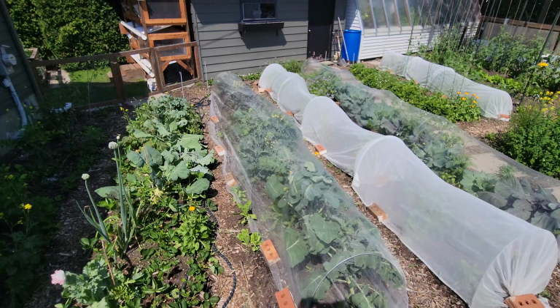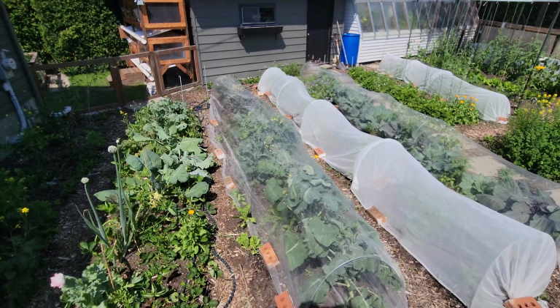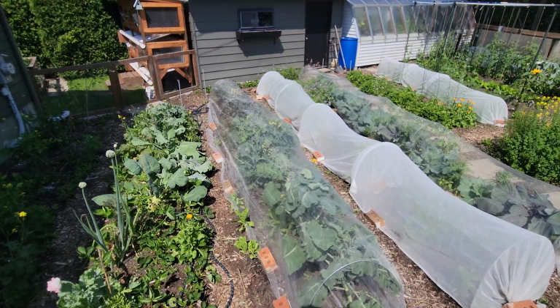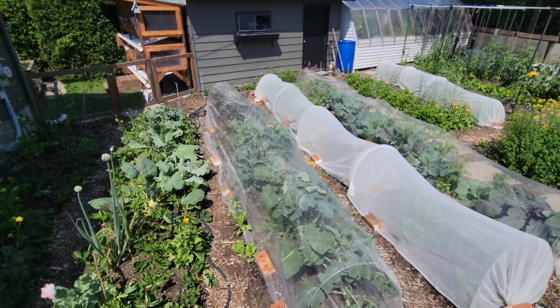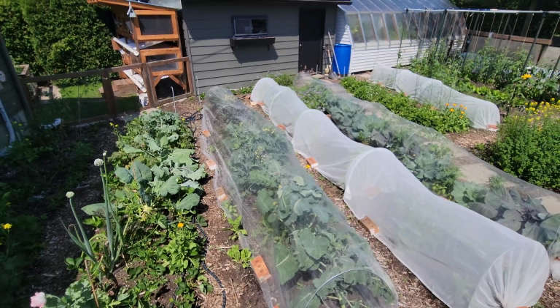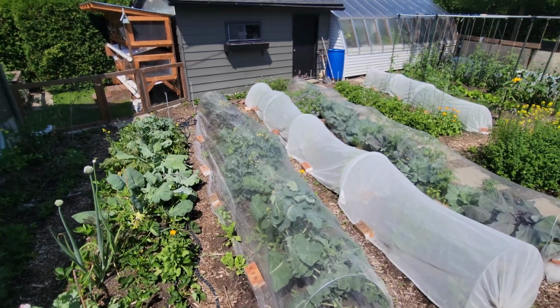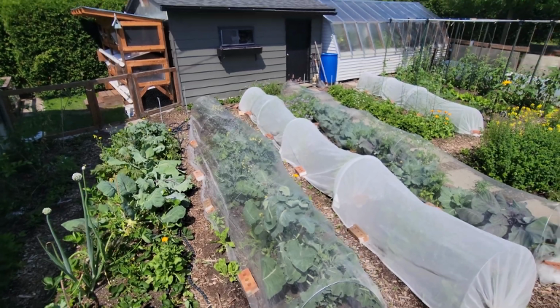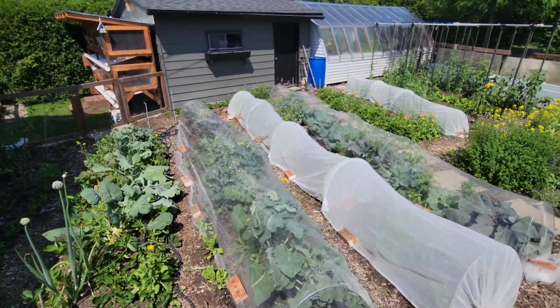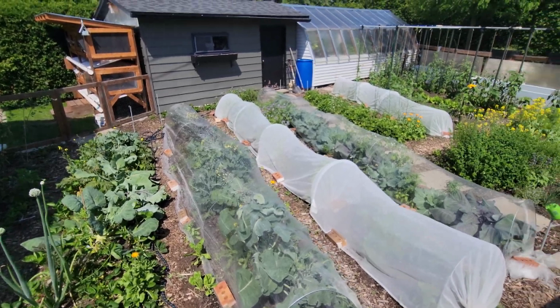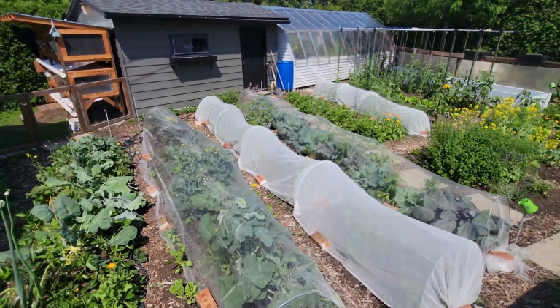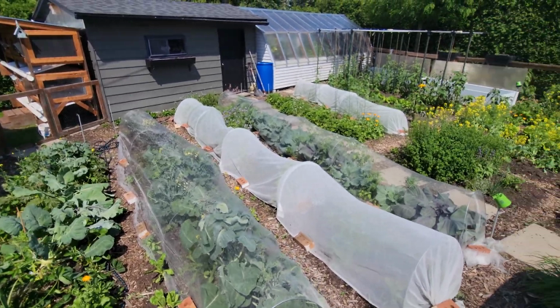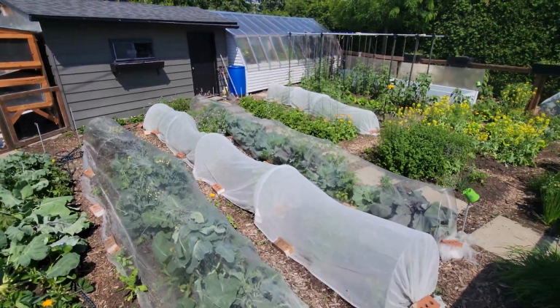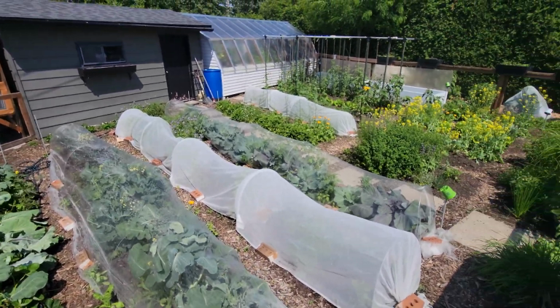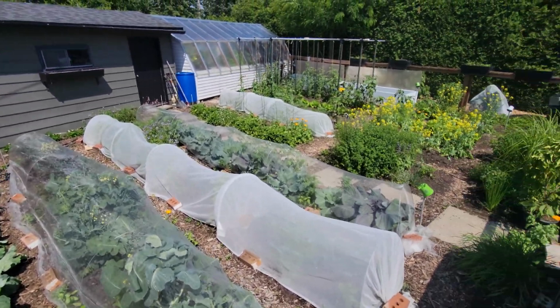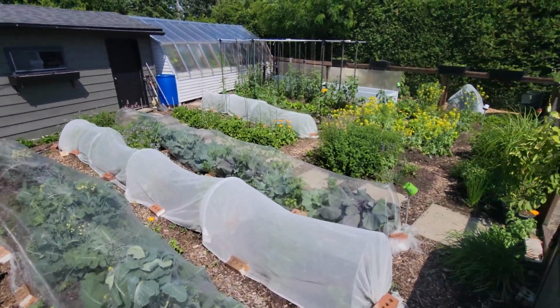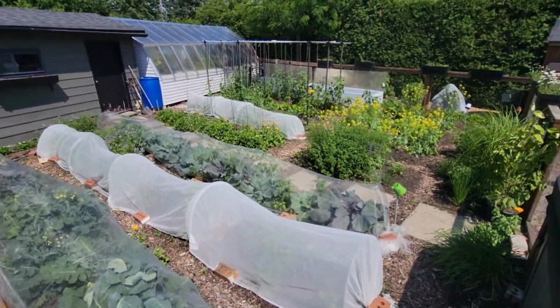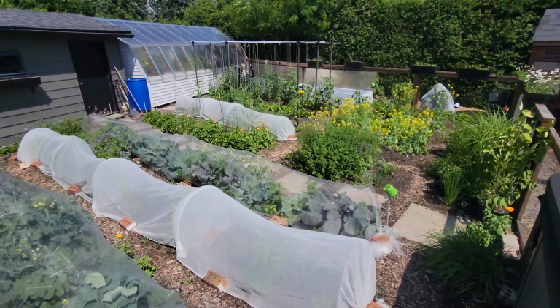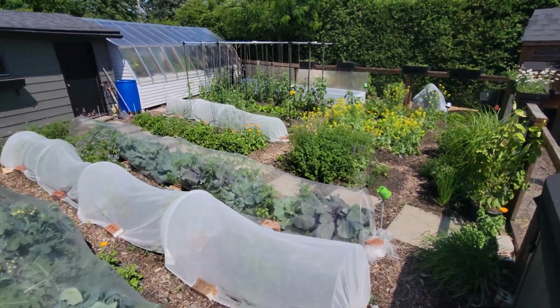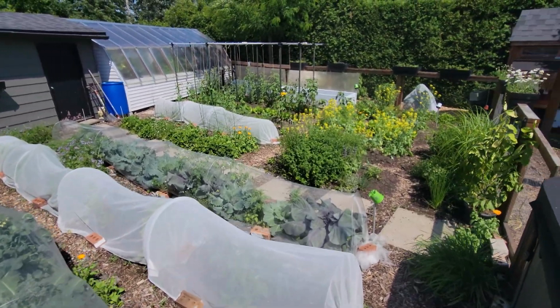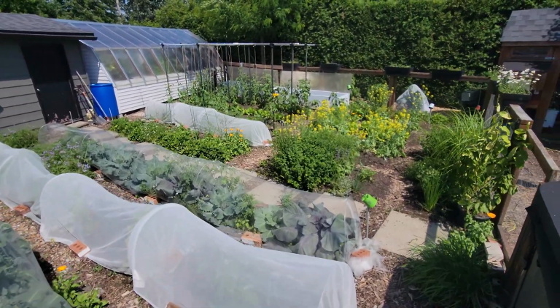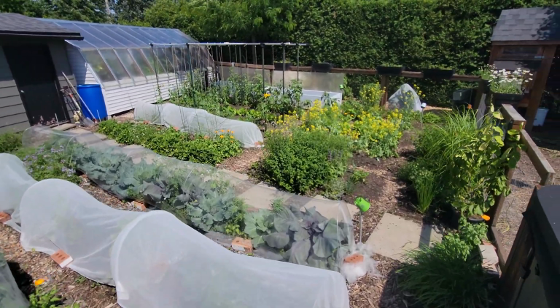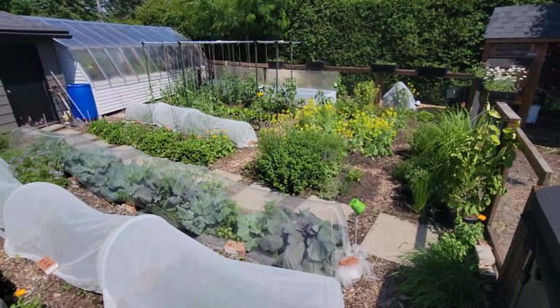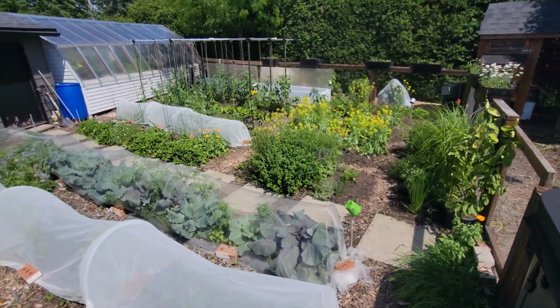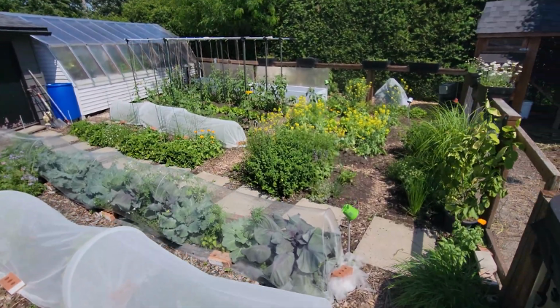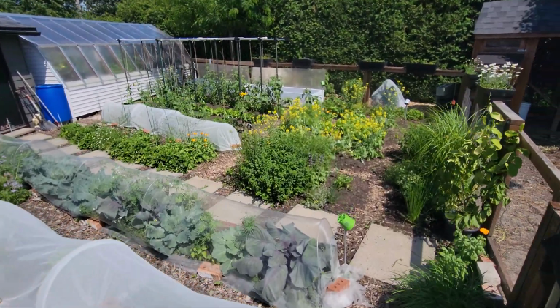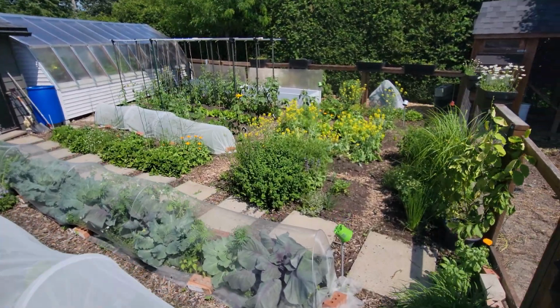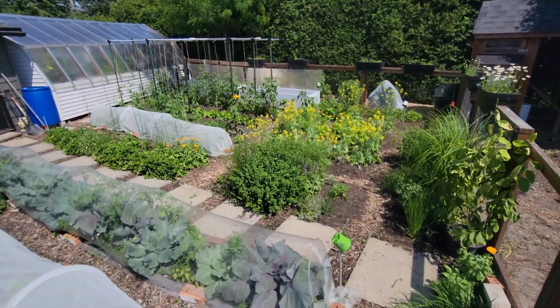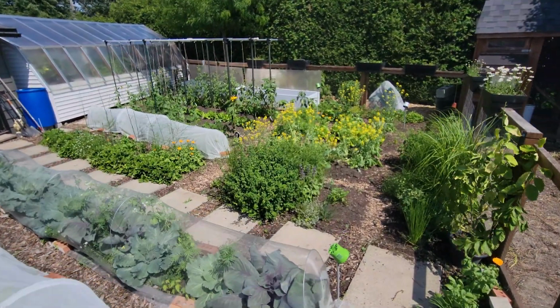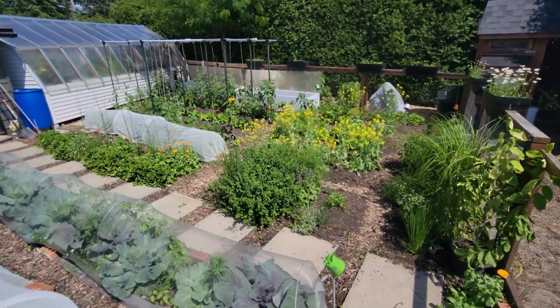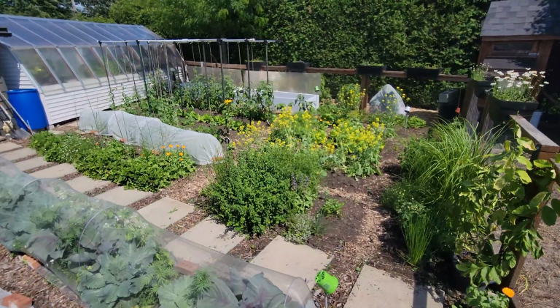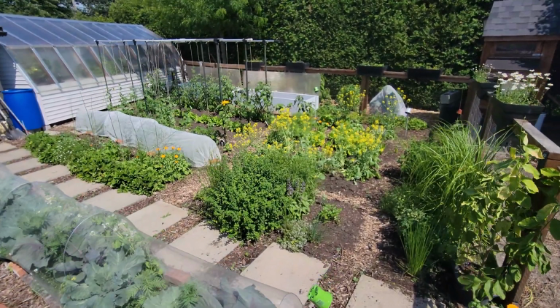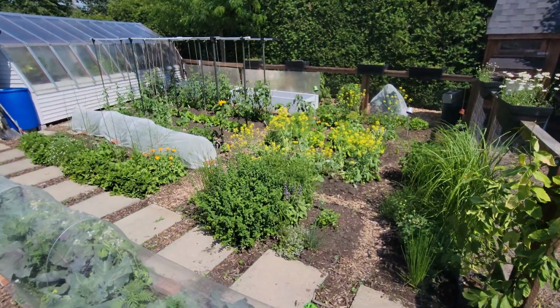June 23rd, it's 35 degrees outside. Quick tour of the garden.